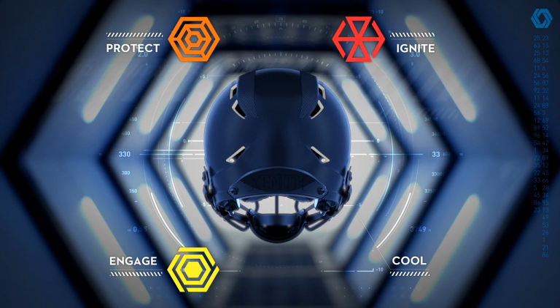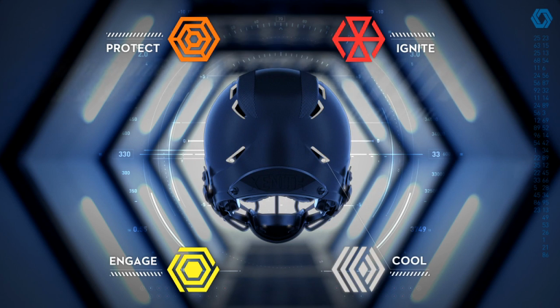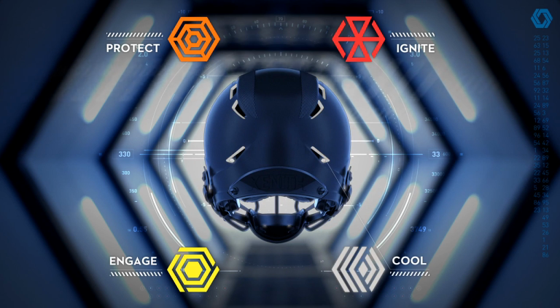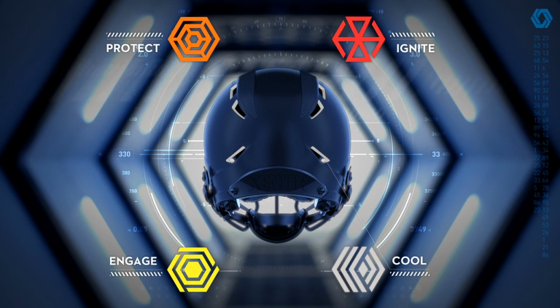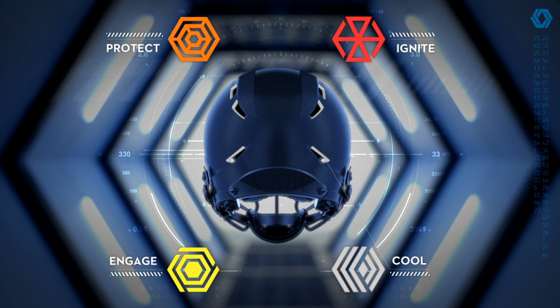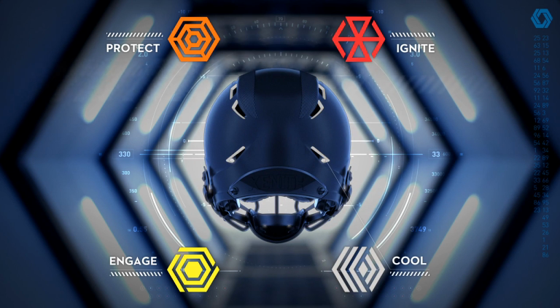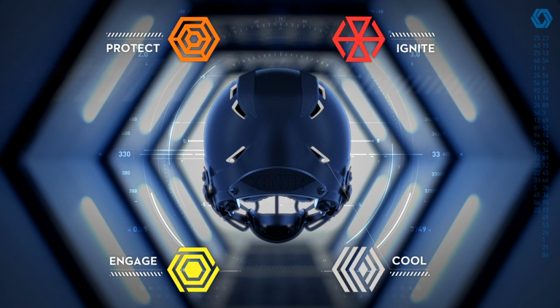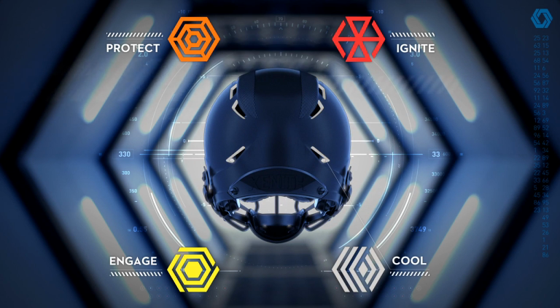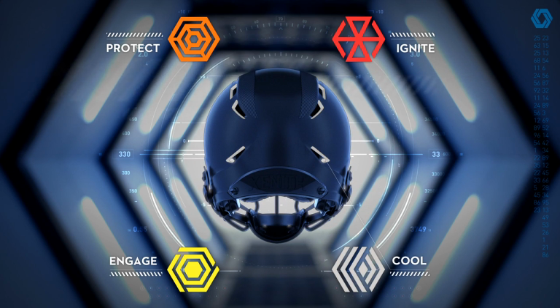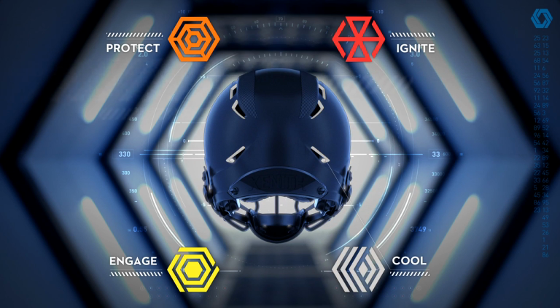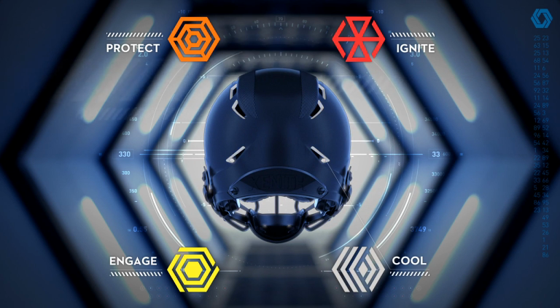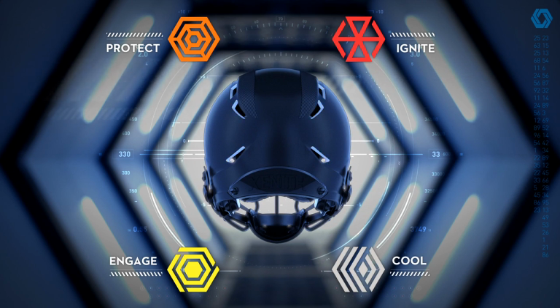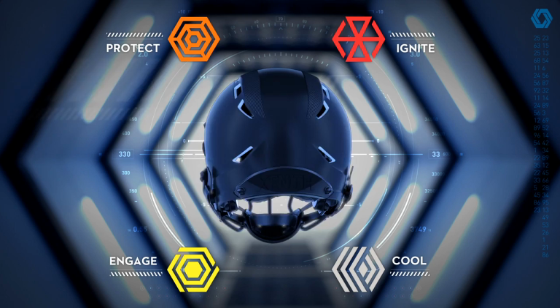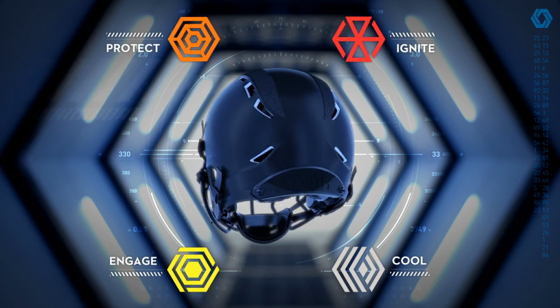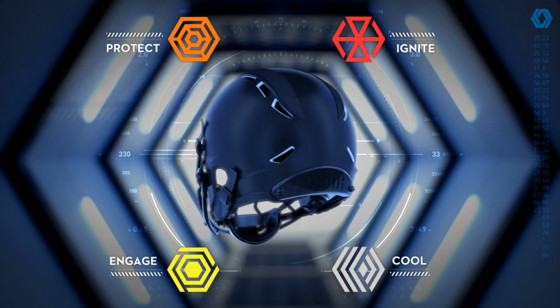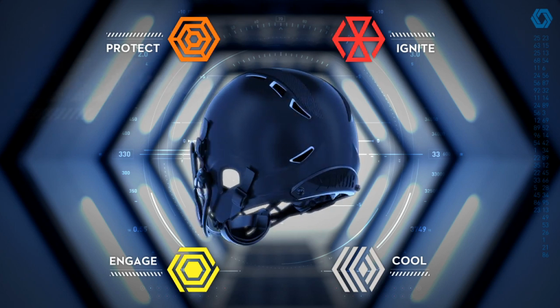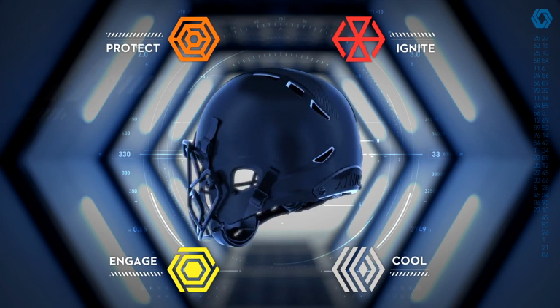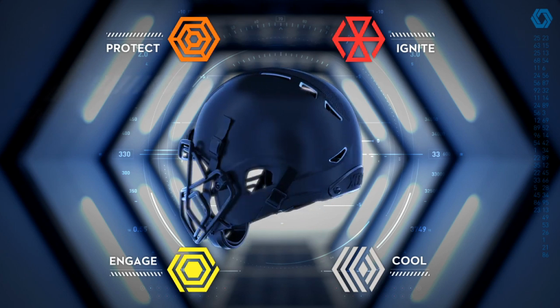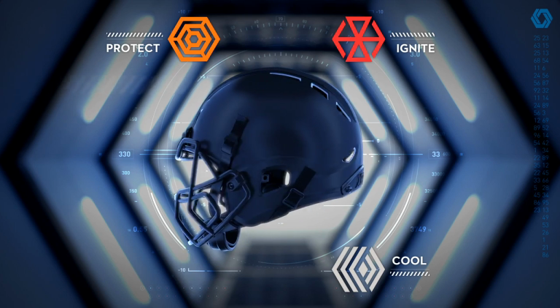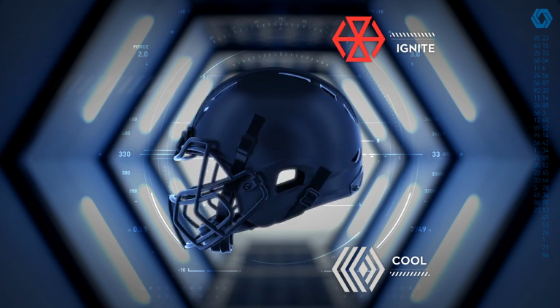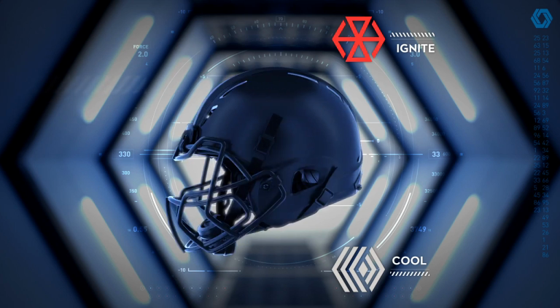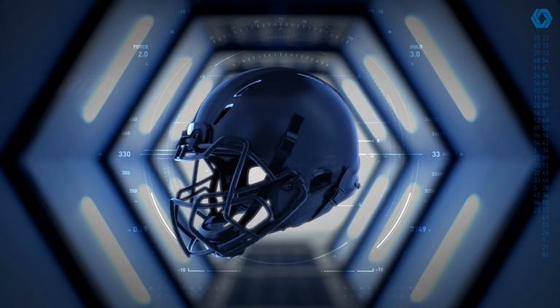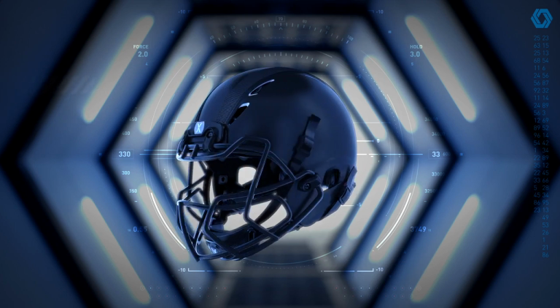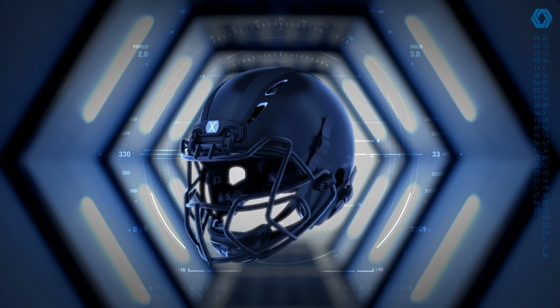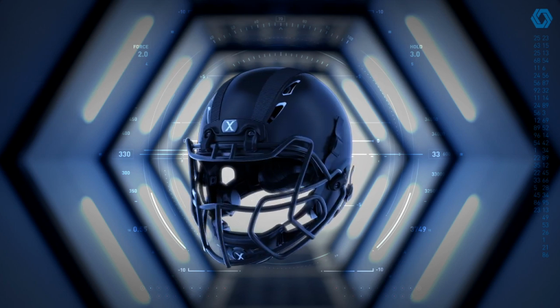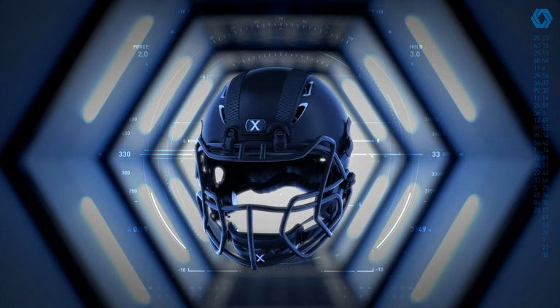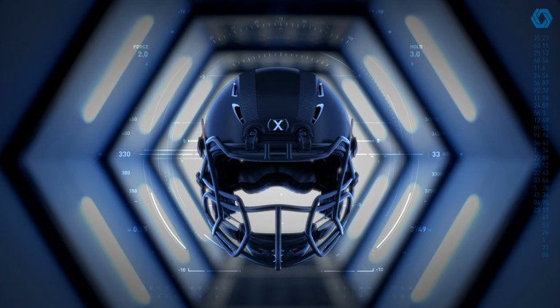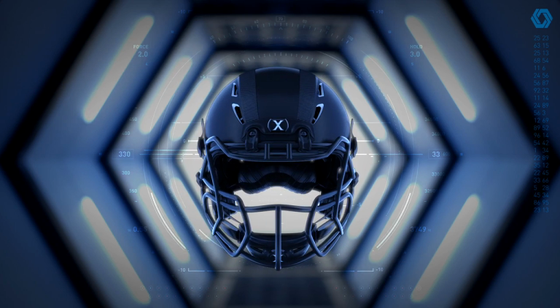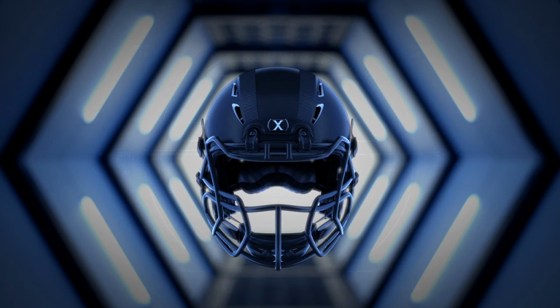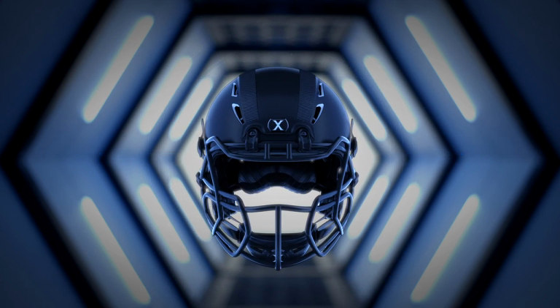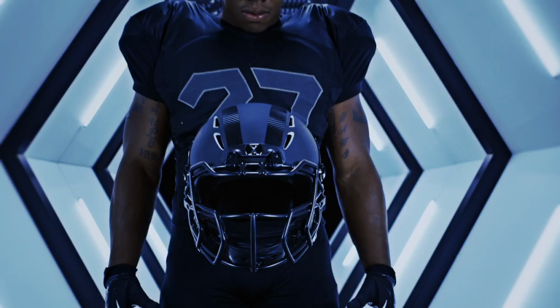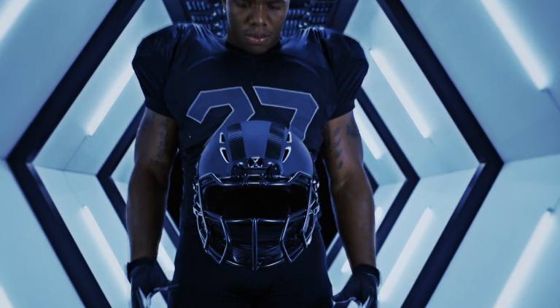Cool is achieved with the Invent exhaust system. The multifaceted airflow channels deliver true temperature optimization.